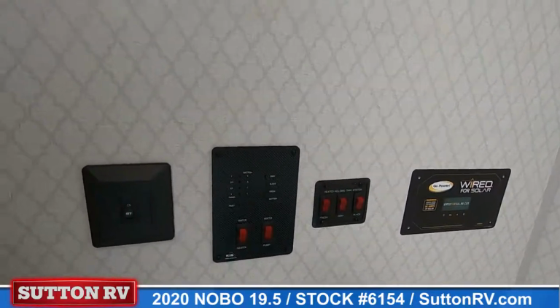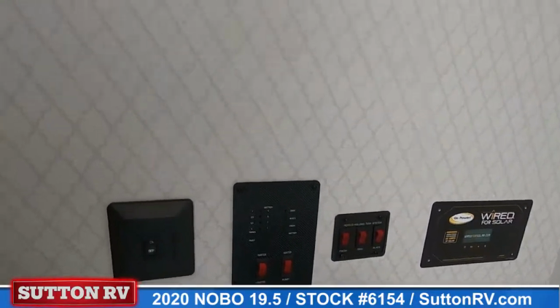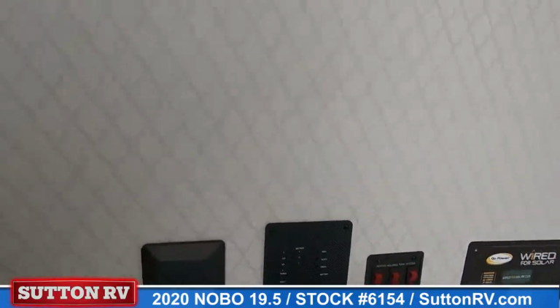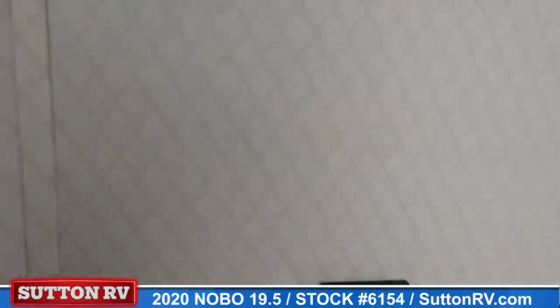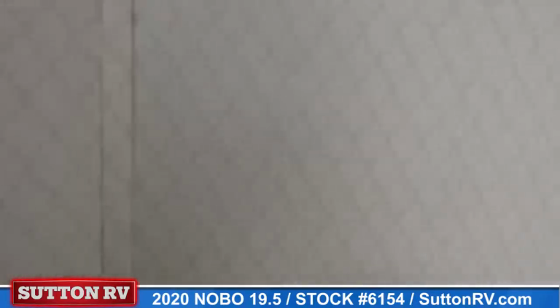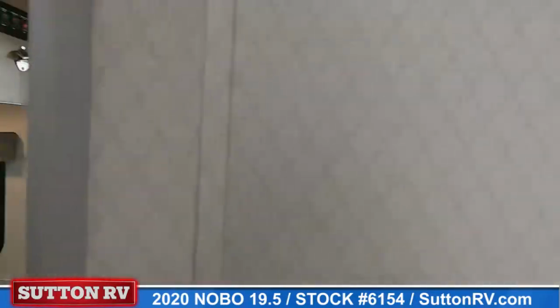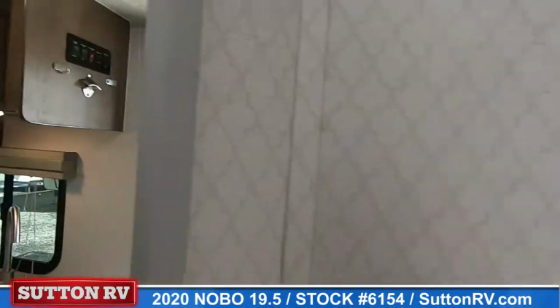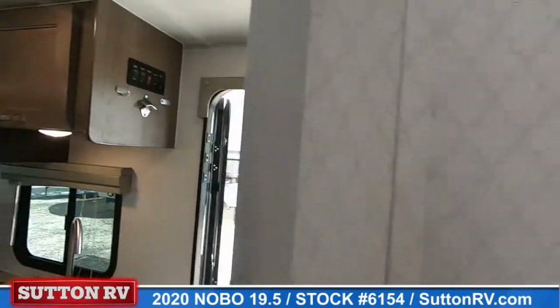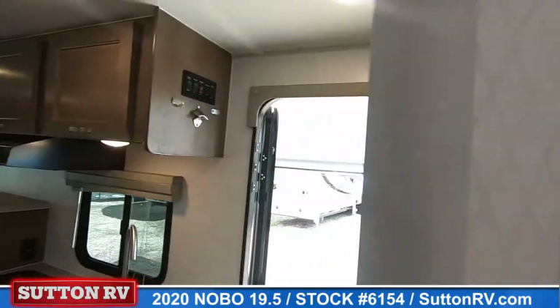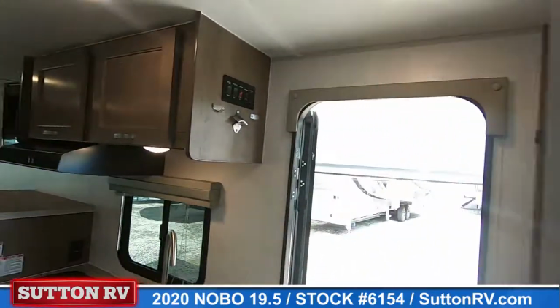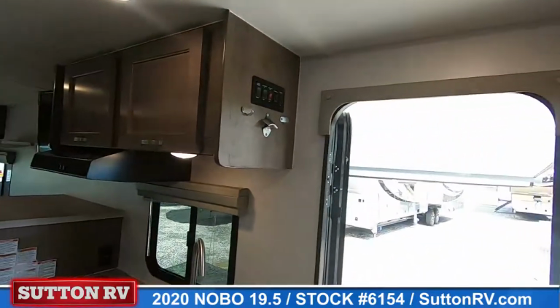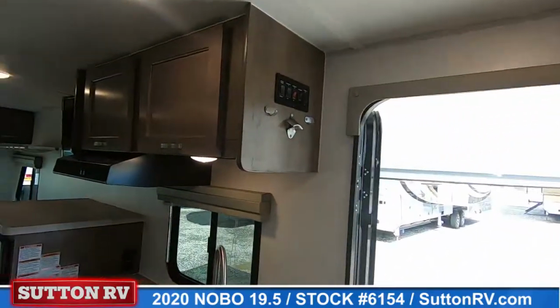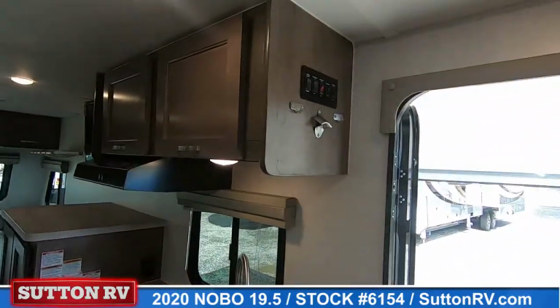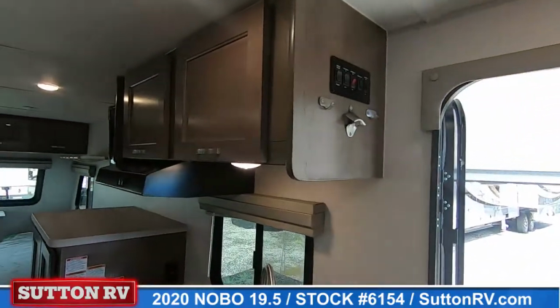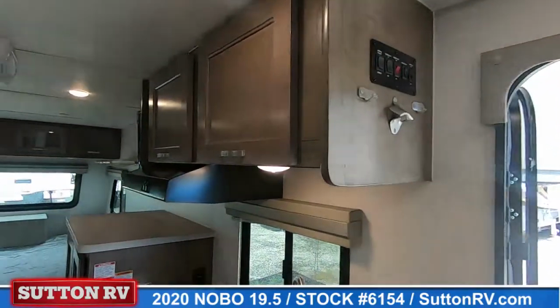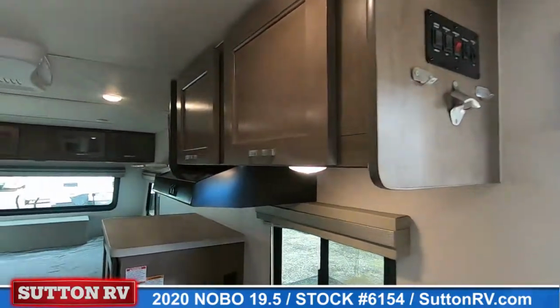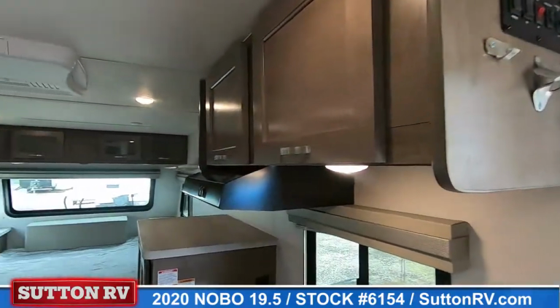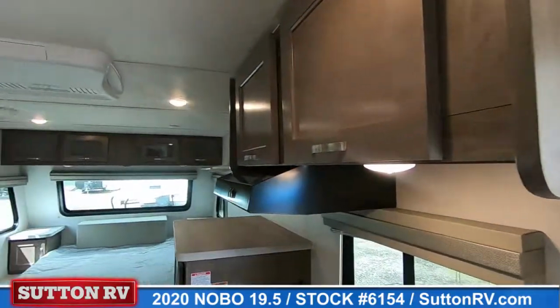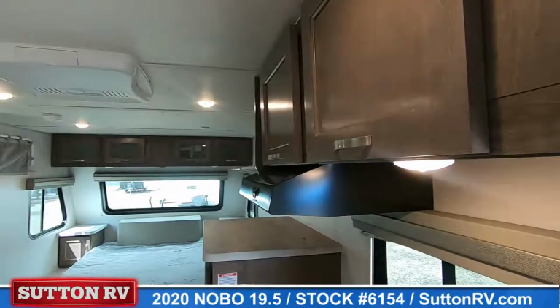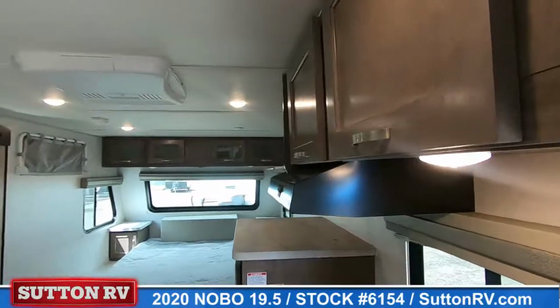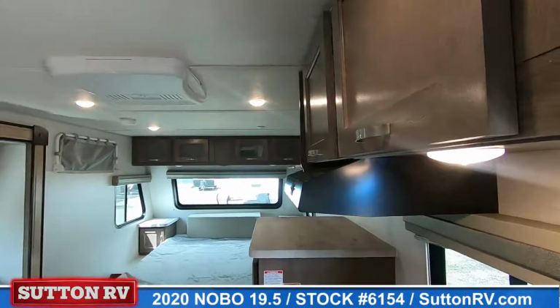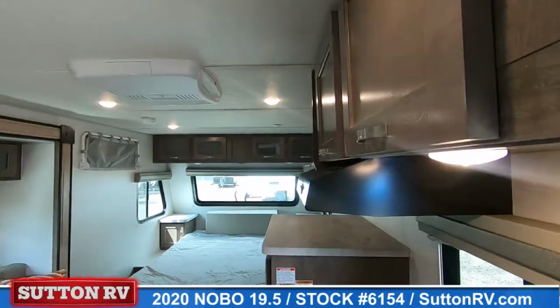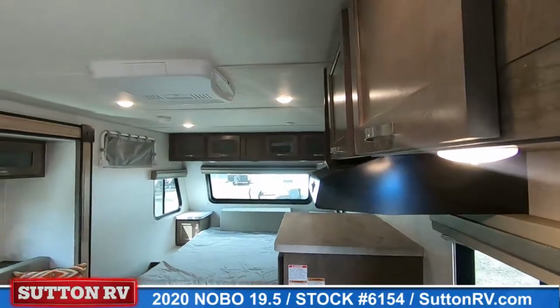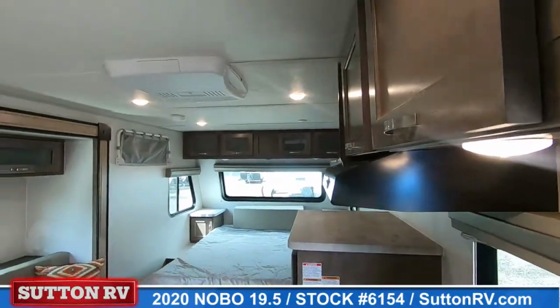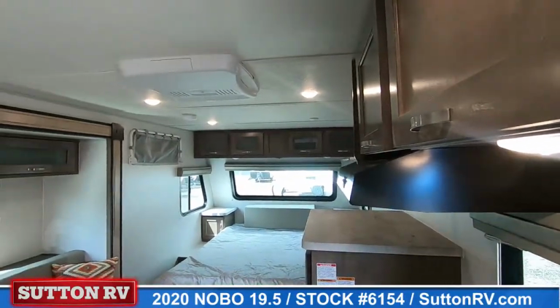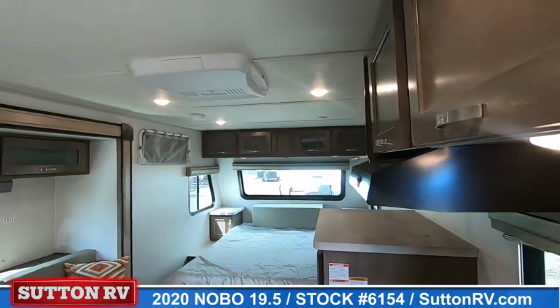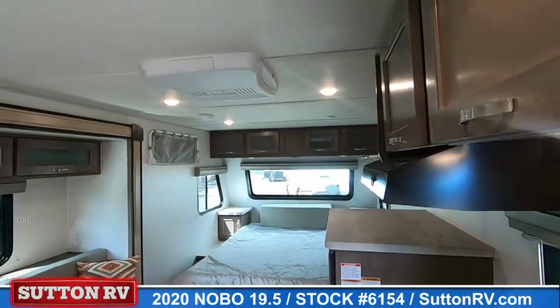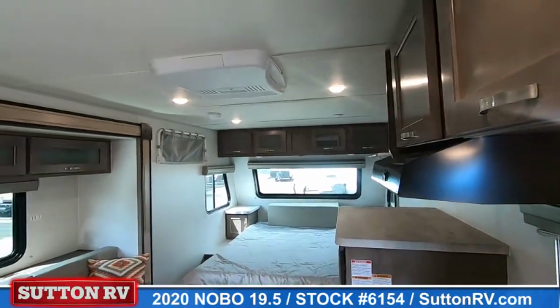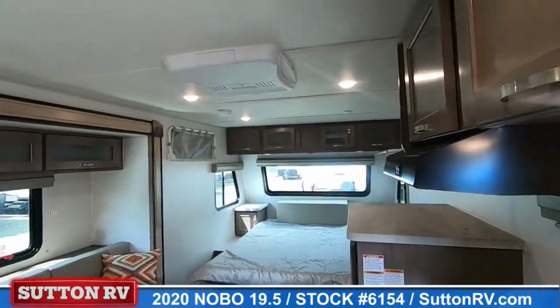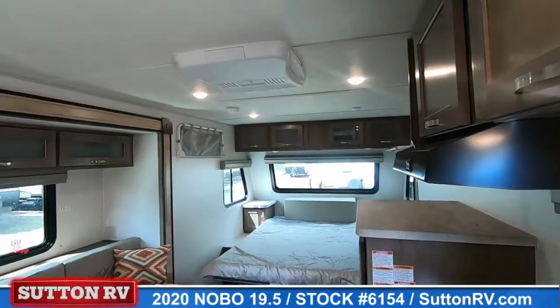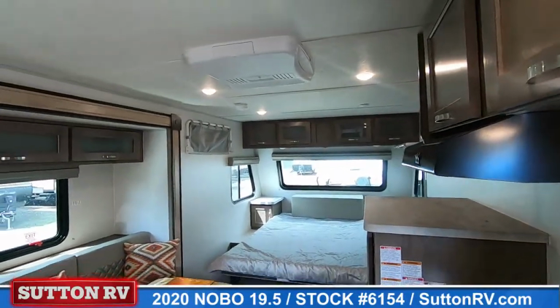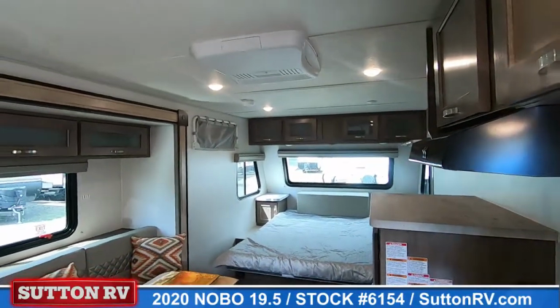Check out the Nobo now at Sutton RV. Stock number 6154.